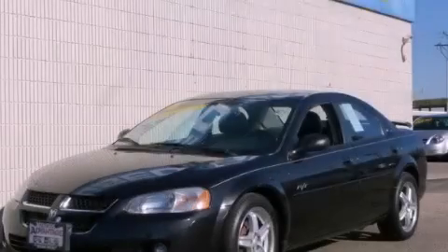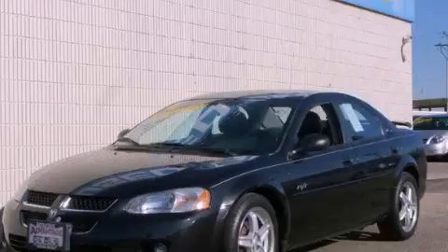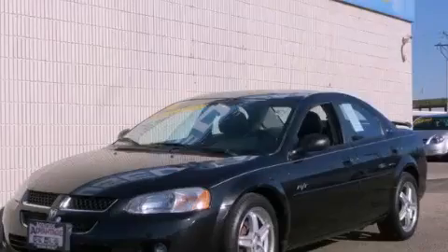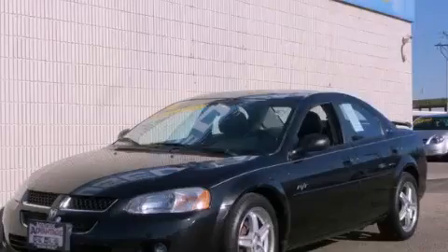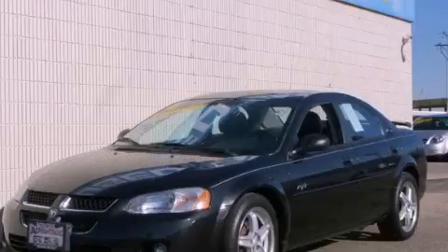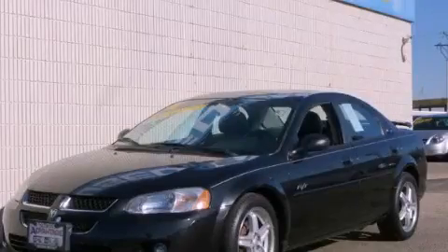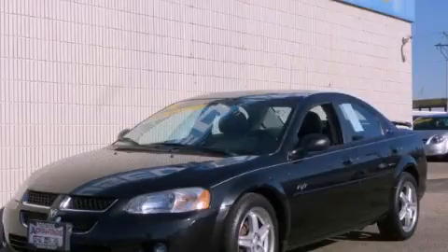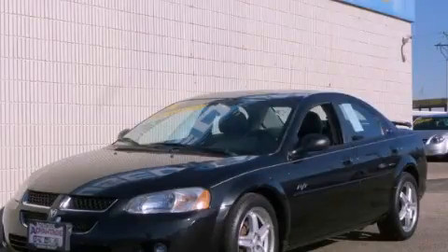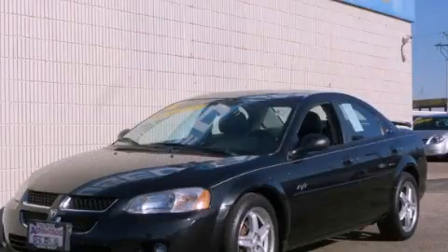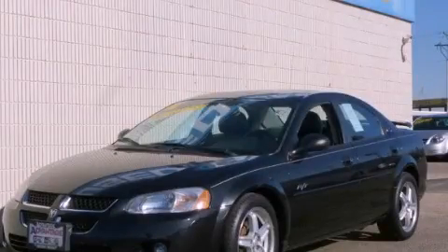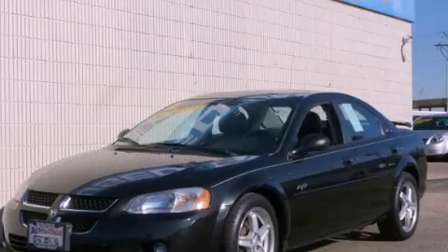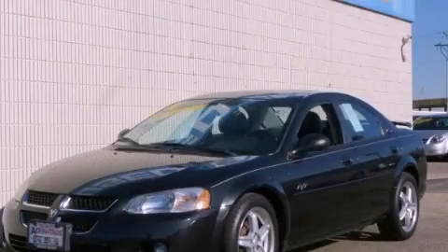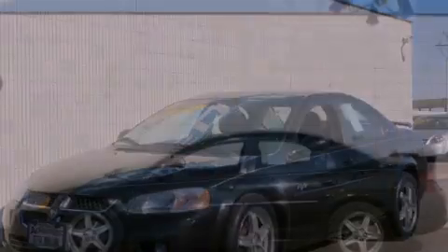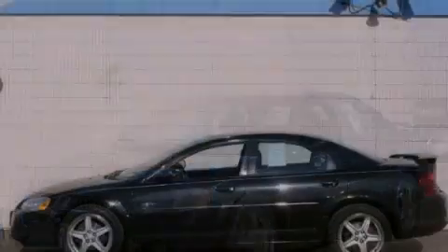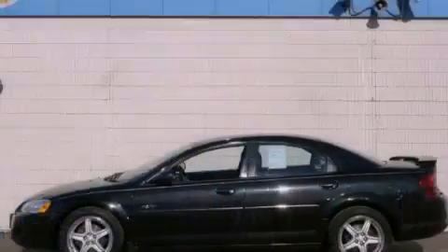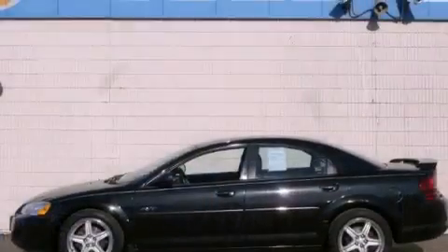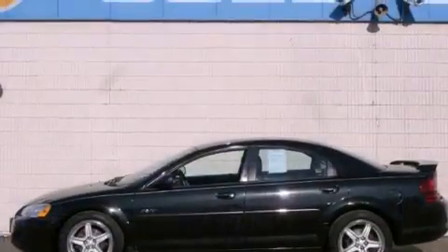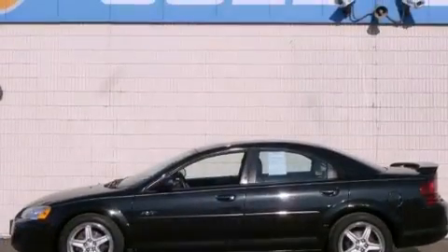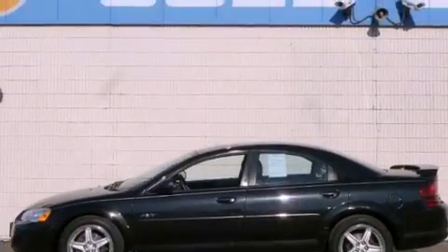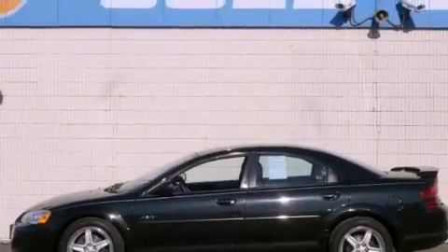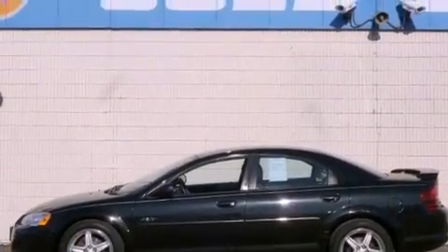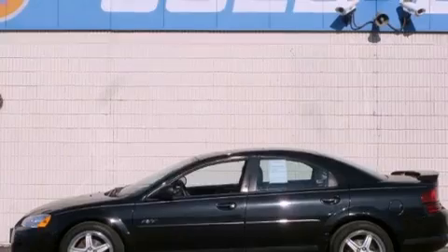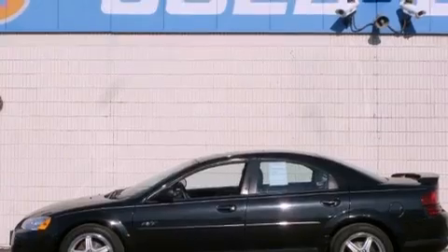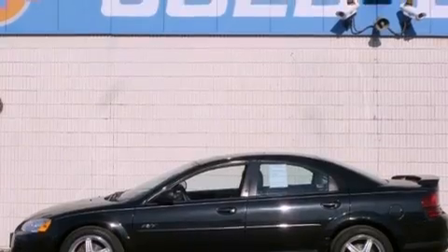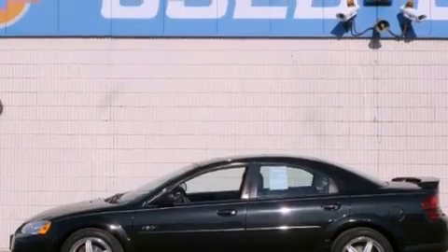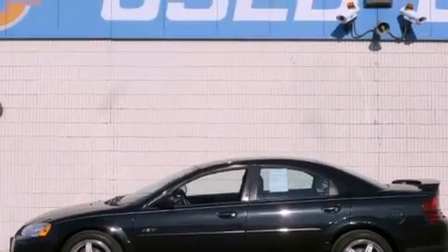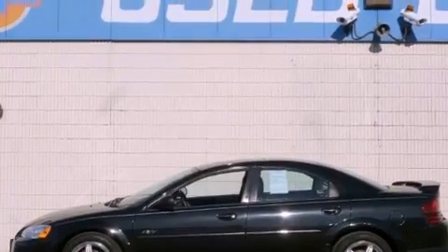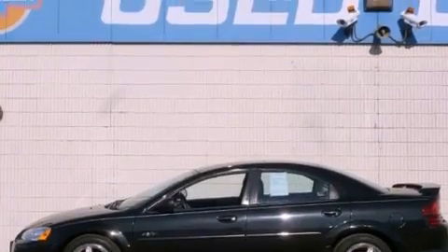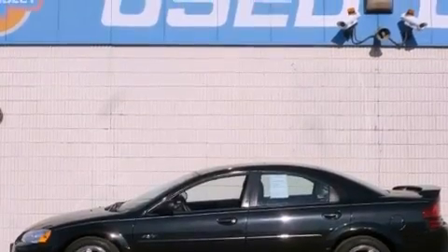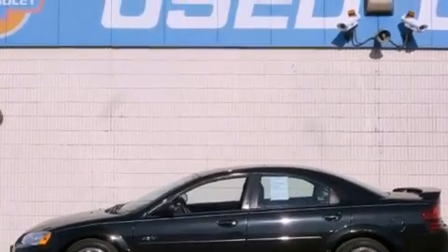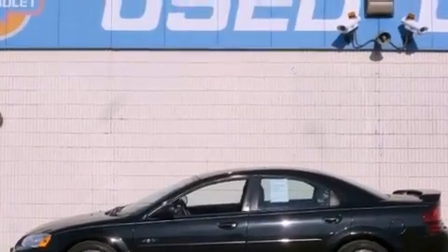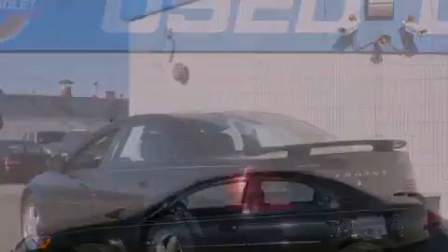This is a 2004 Dodge Stratus. It has a 2.7-liter six-cylinder engine and an automatic transmission.